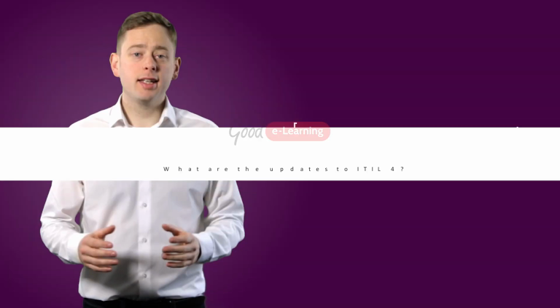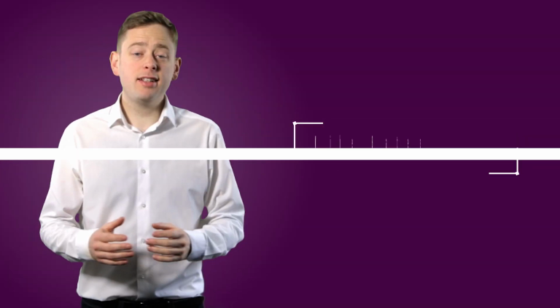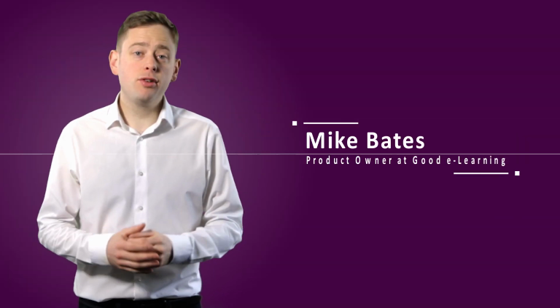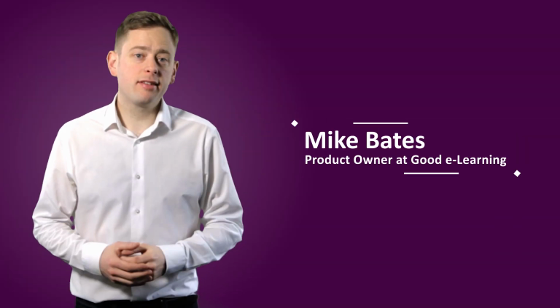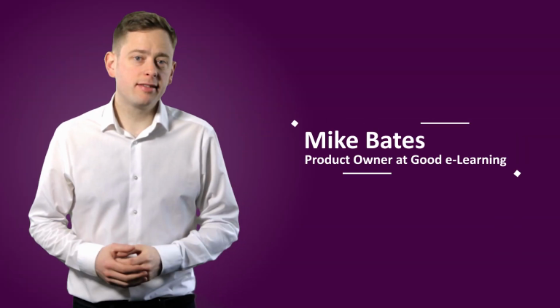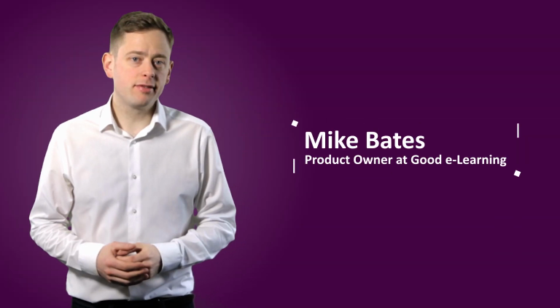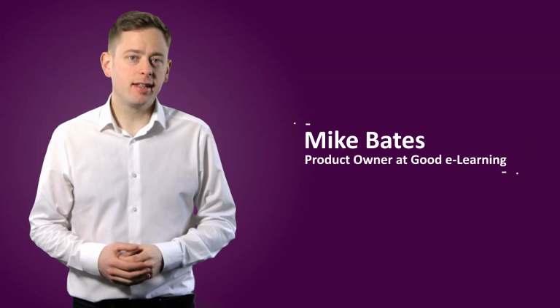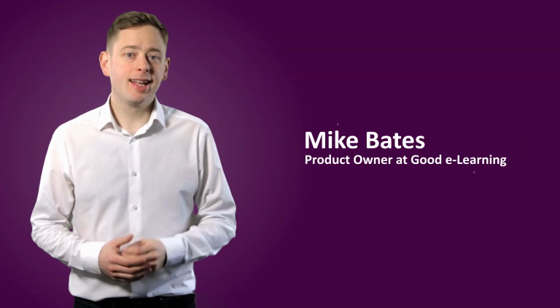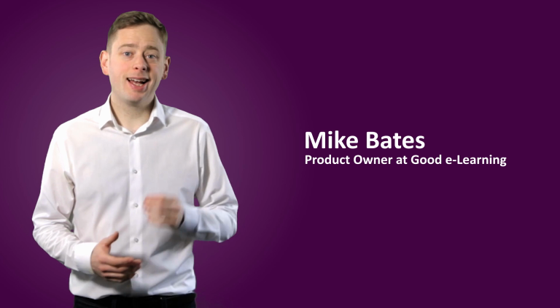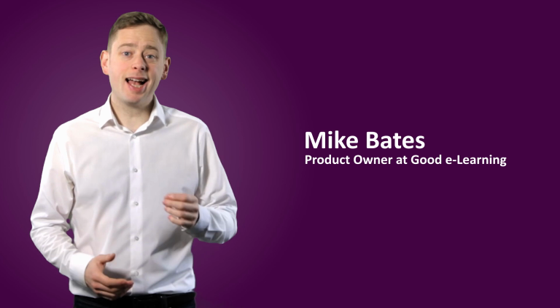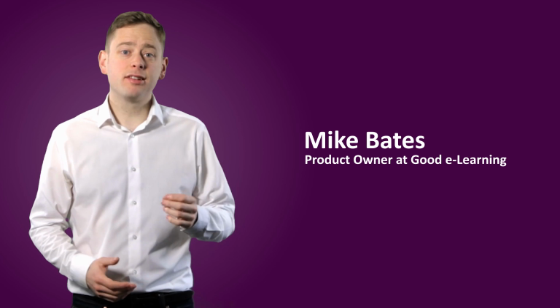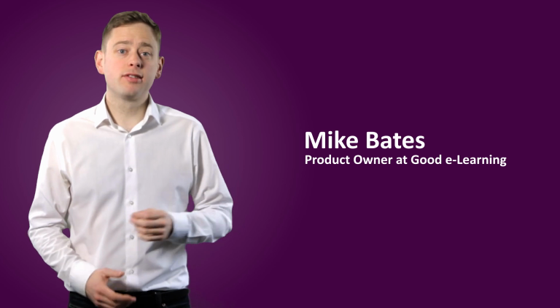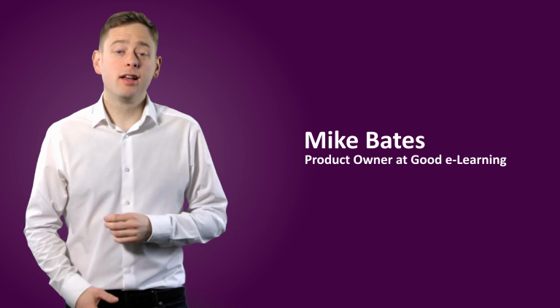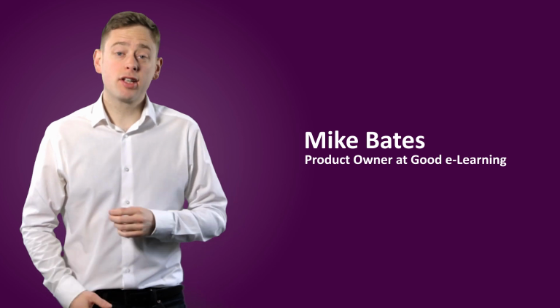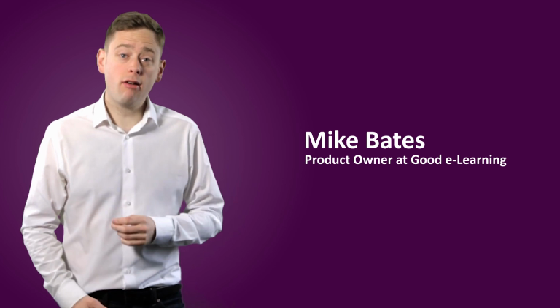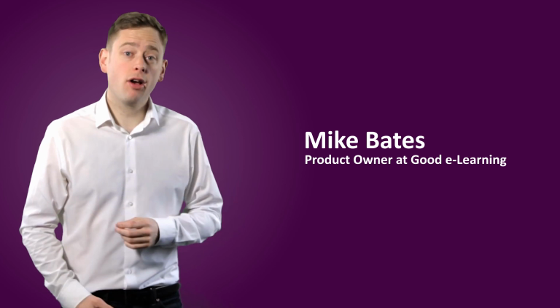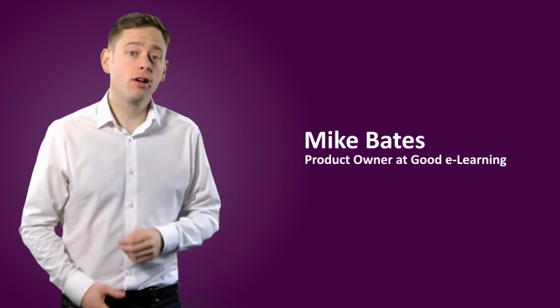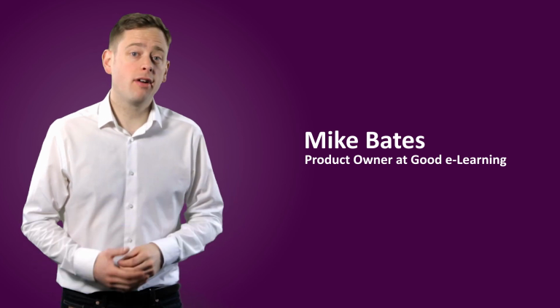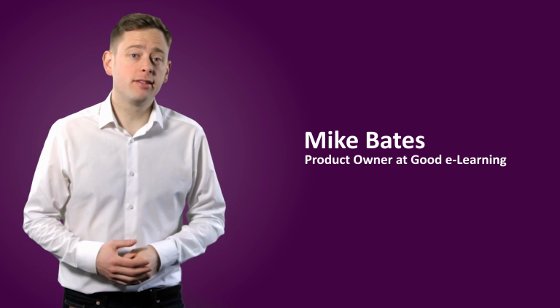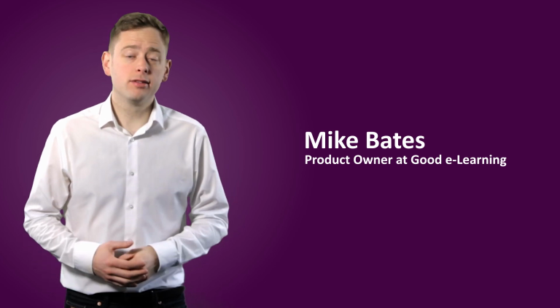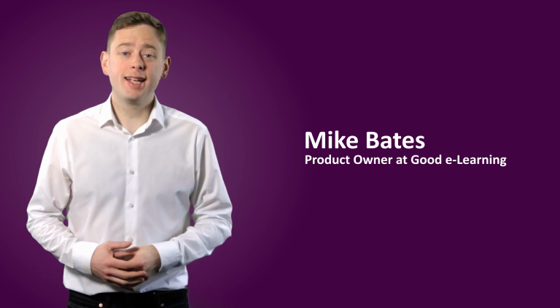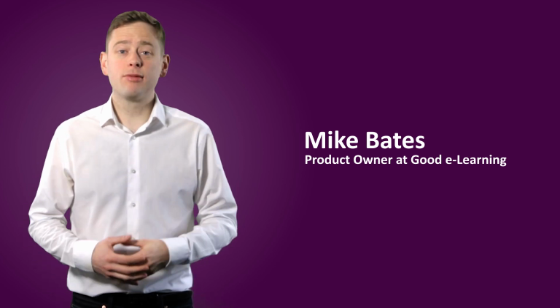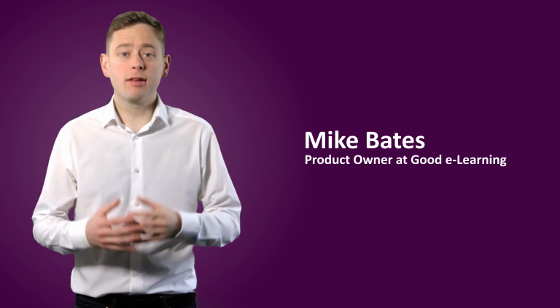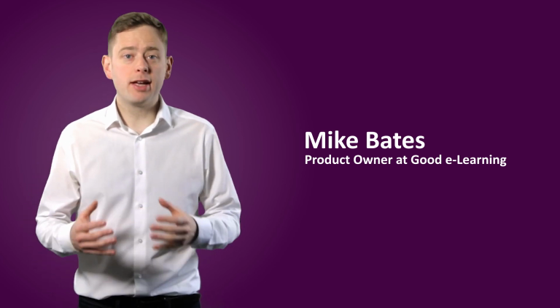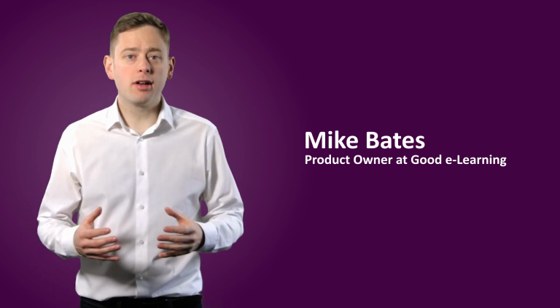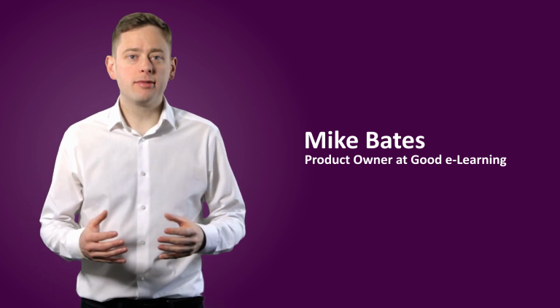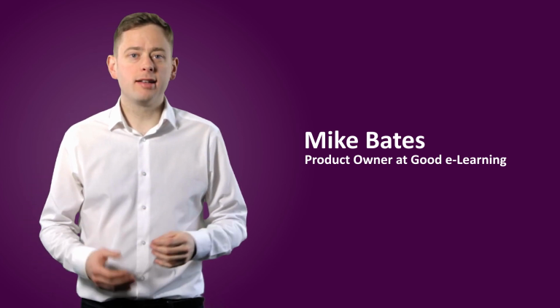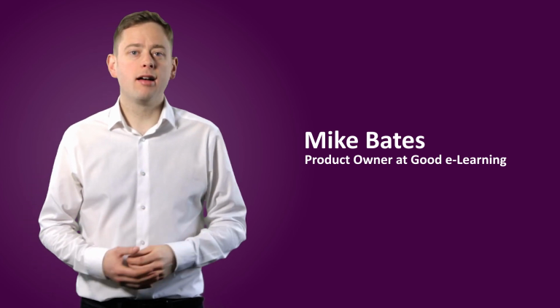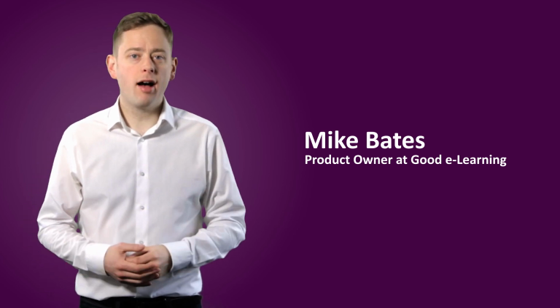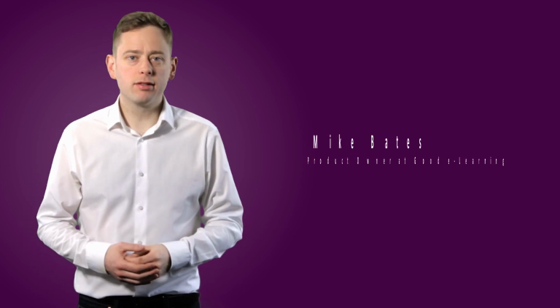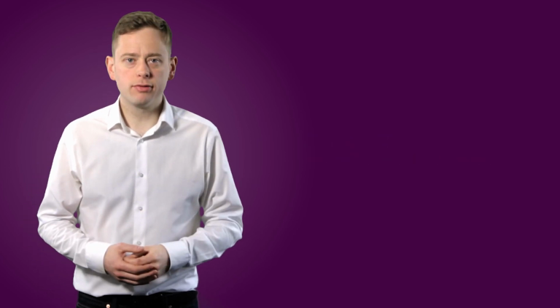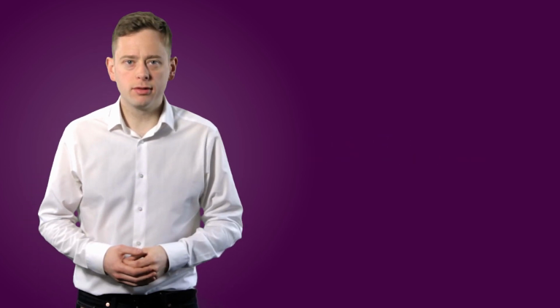In 2017, Axelos, the current owner of ITIL, announced a major update: ITIL 4.